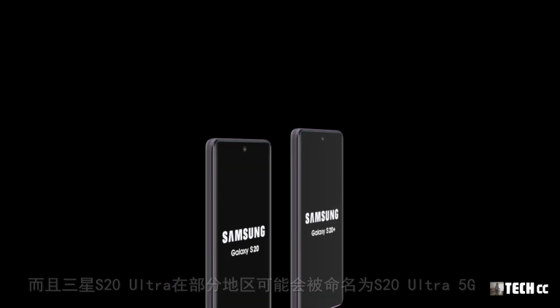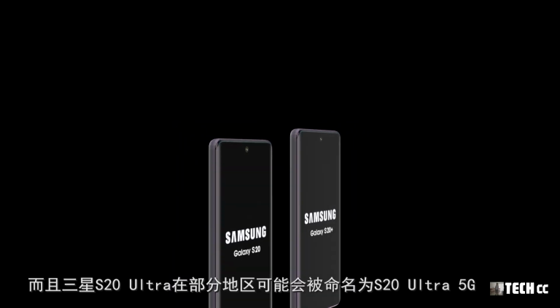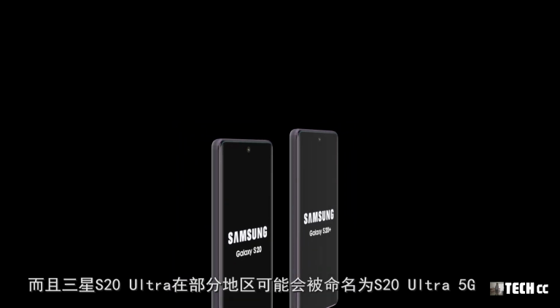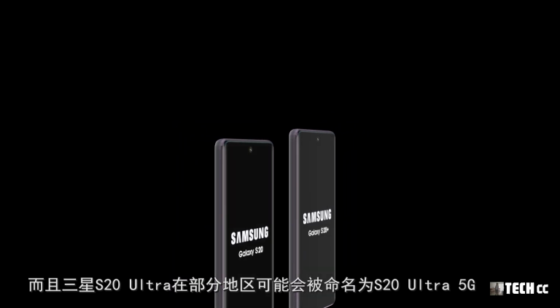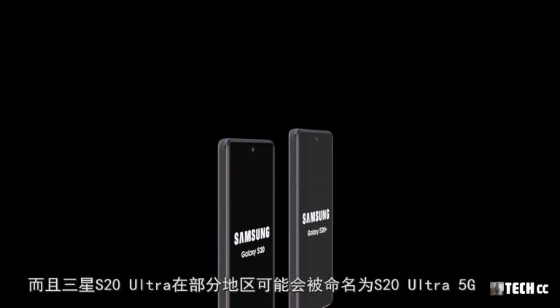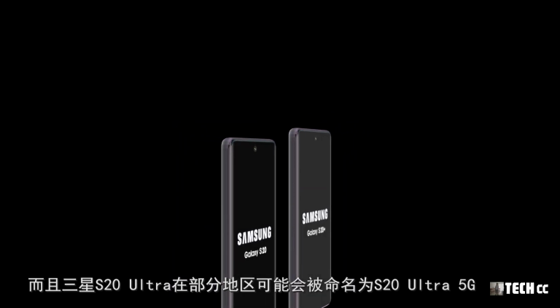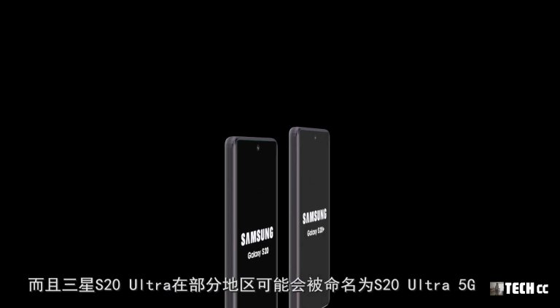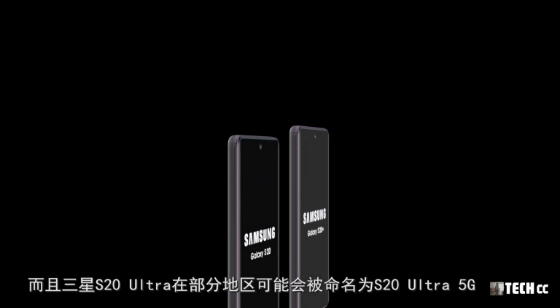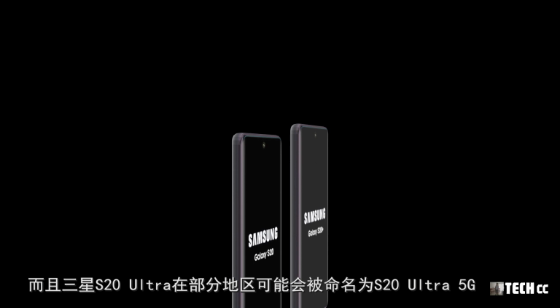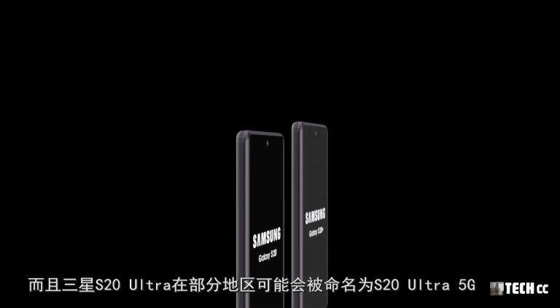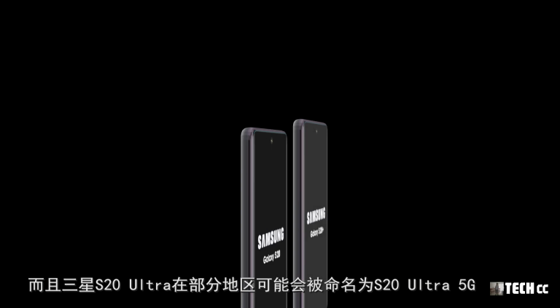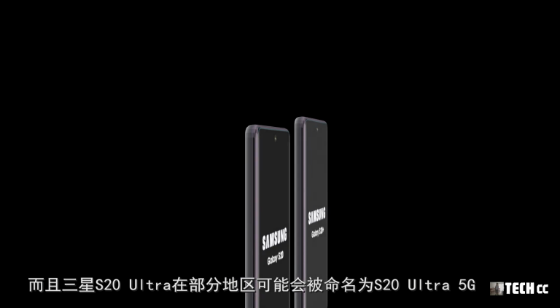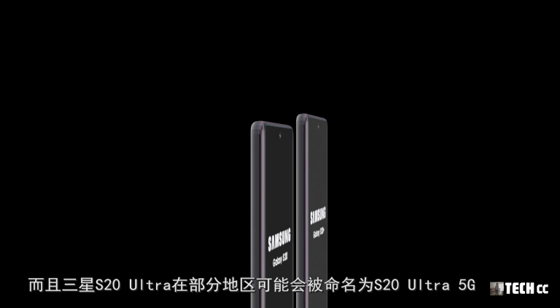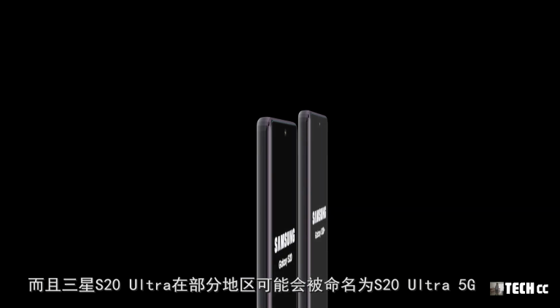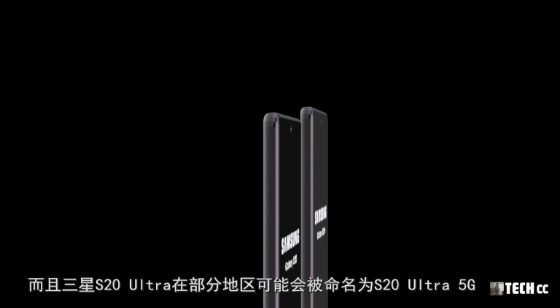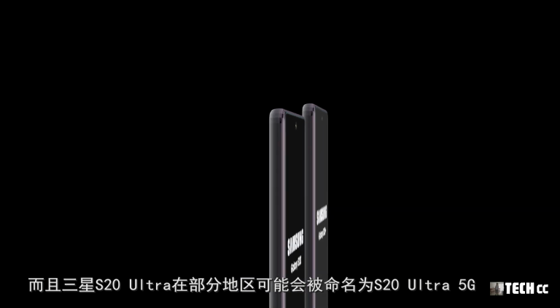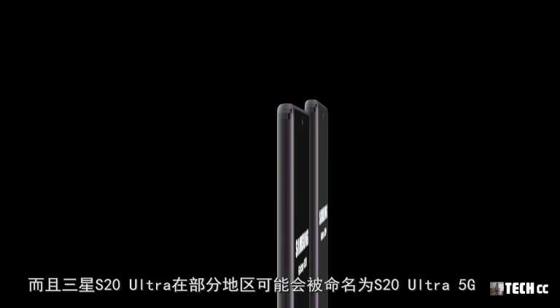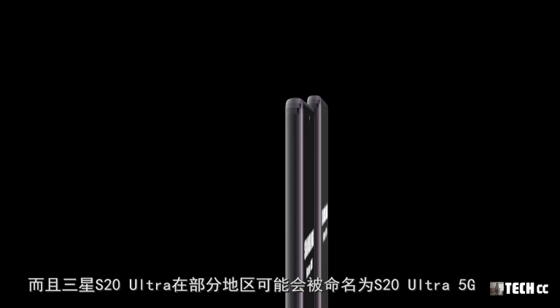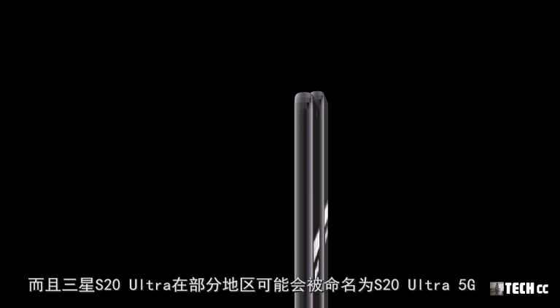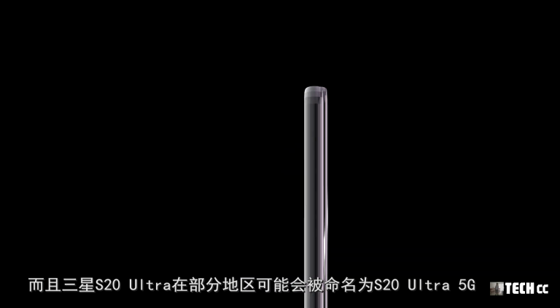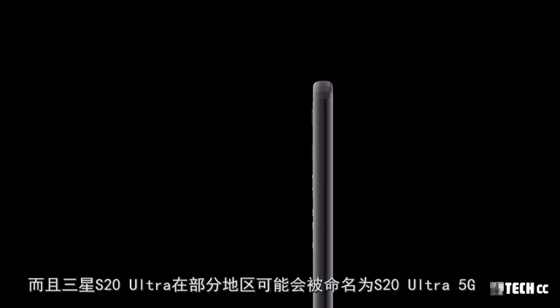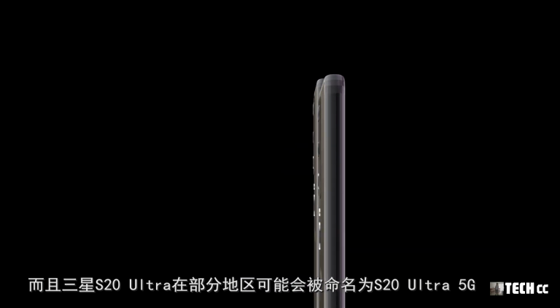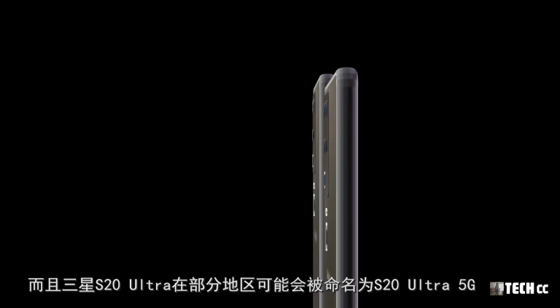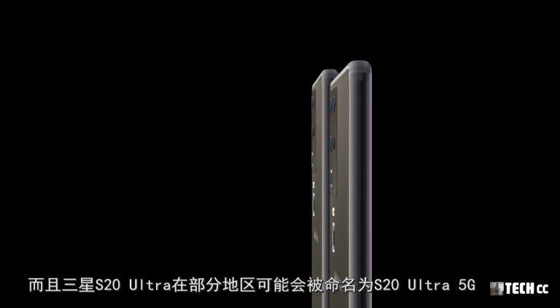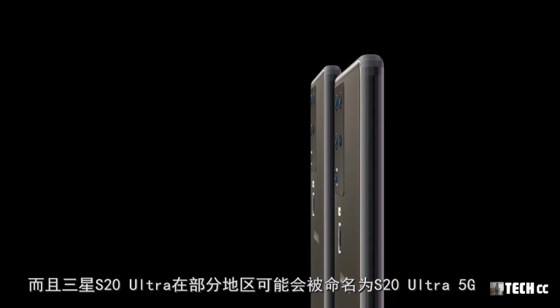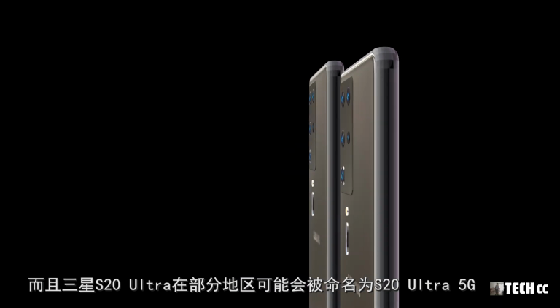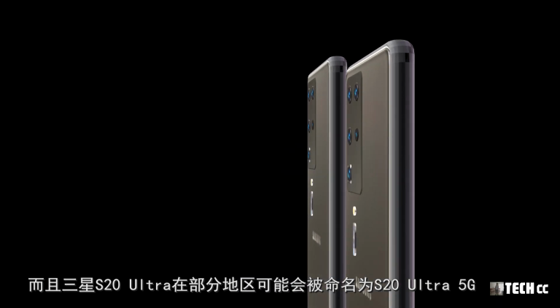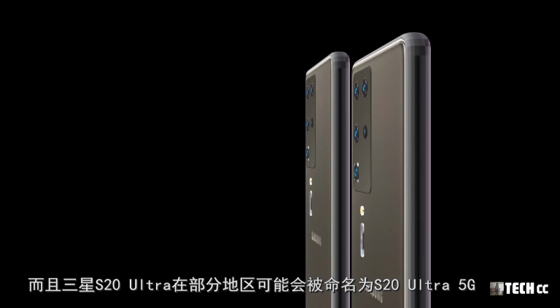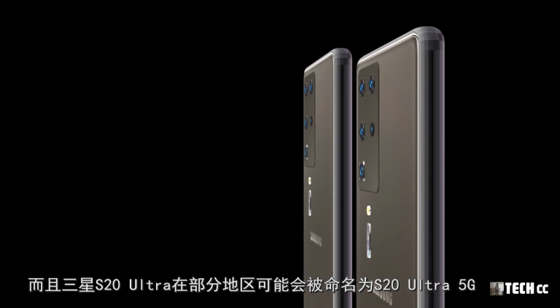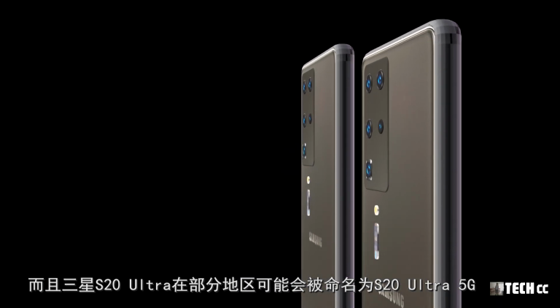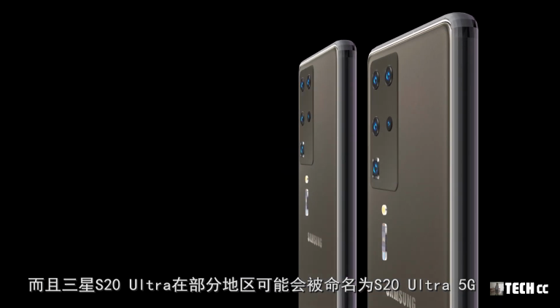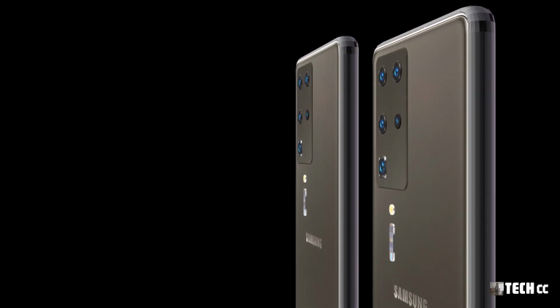三星S20 Ultra在部分地區可能會被命名為S20 Ultra 5G。來自洩露指出，下一代S20系列屏幕尺寸會有一定的增加，但機身大小不會變化太大，這得益於高屏佔比帶來的優勢。